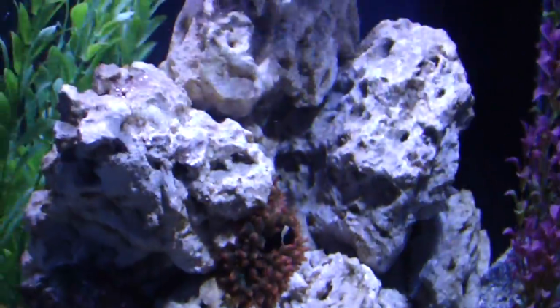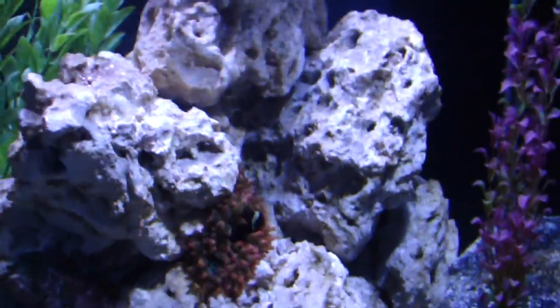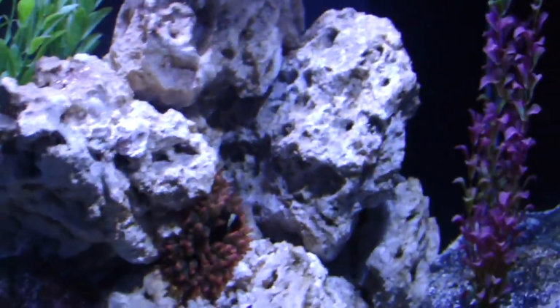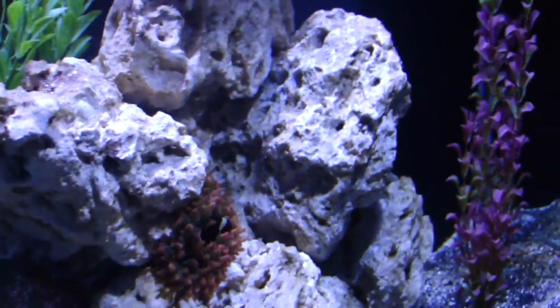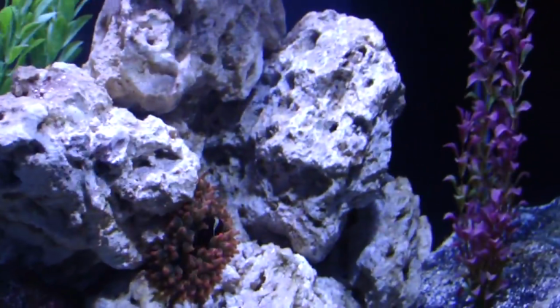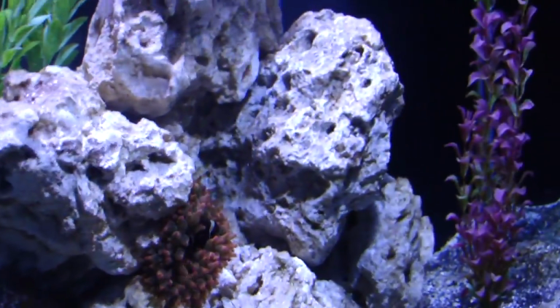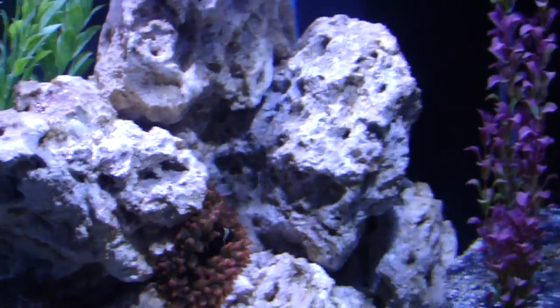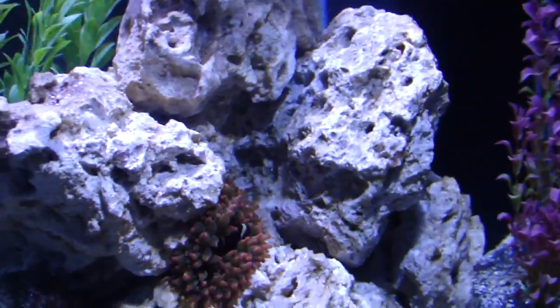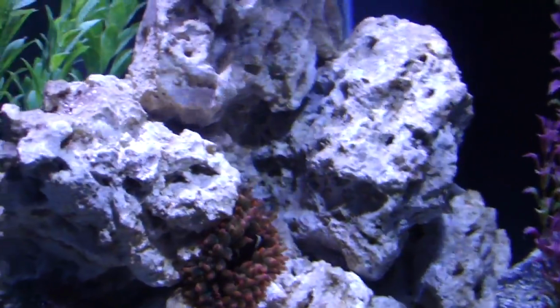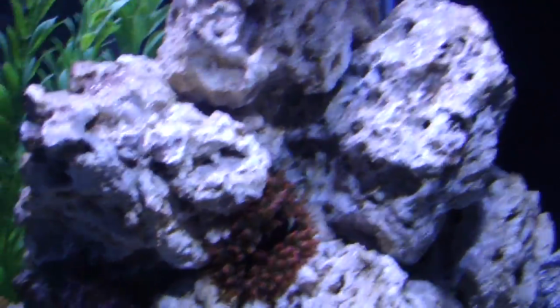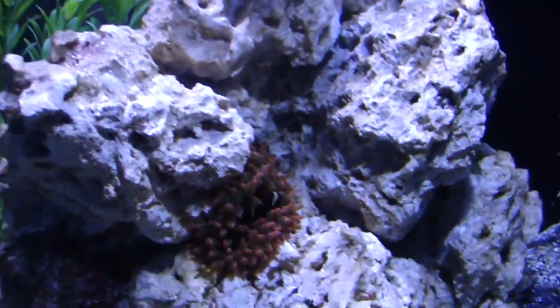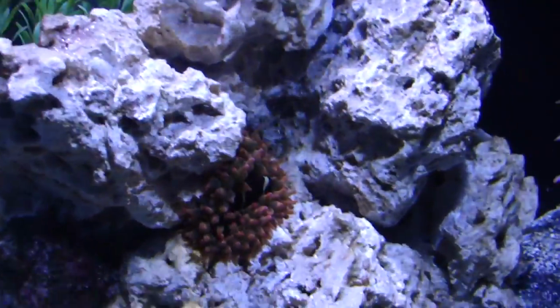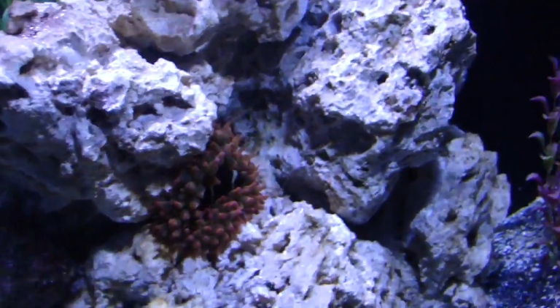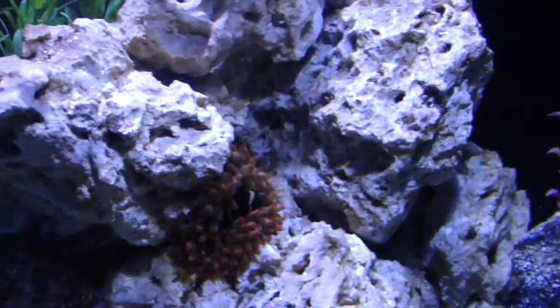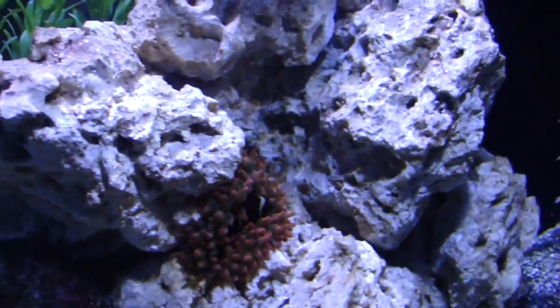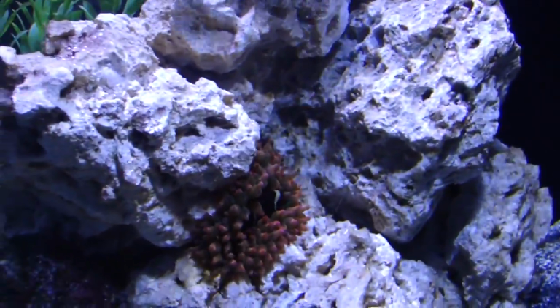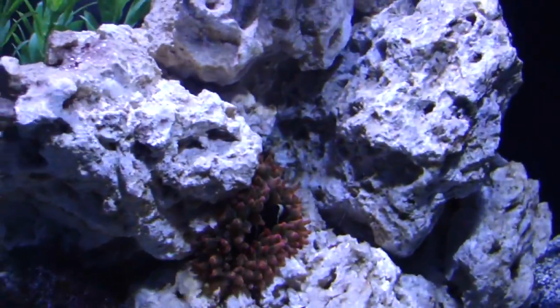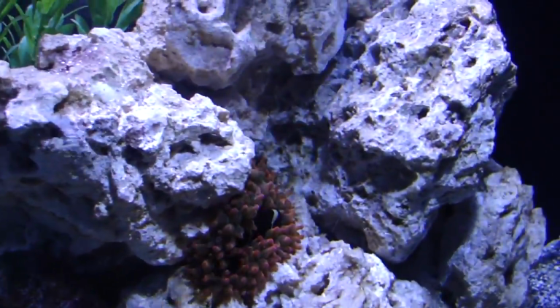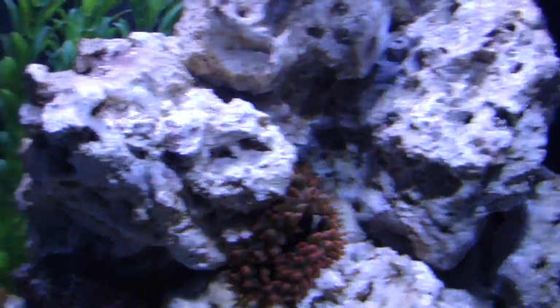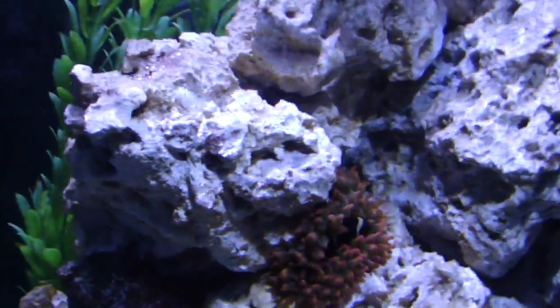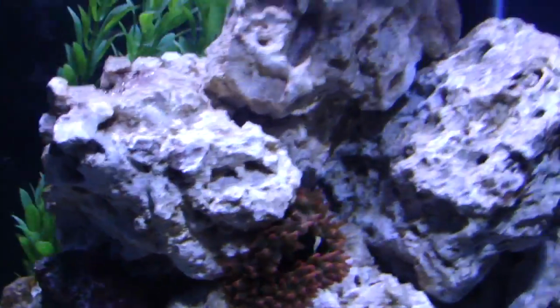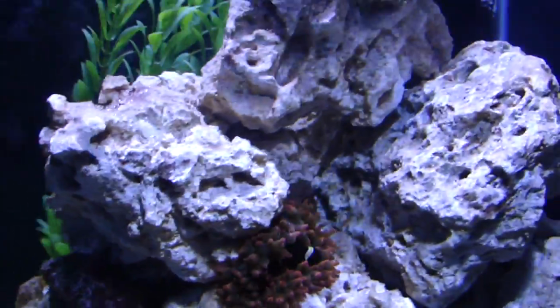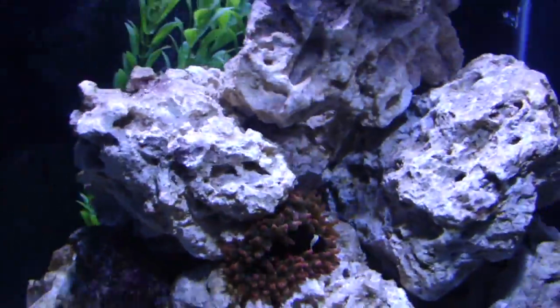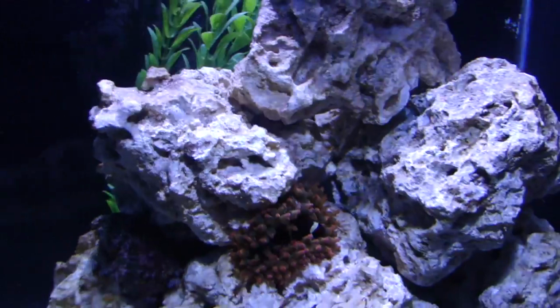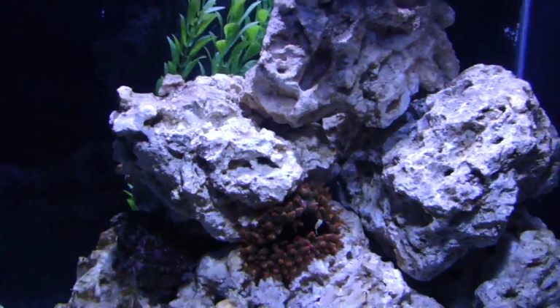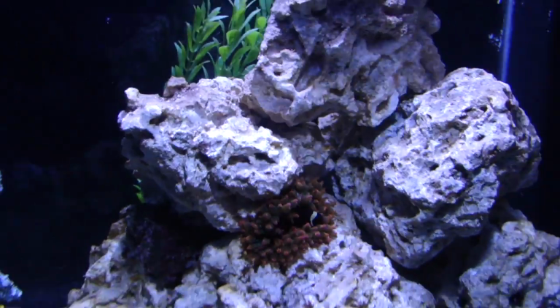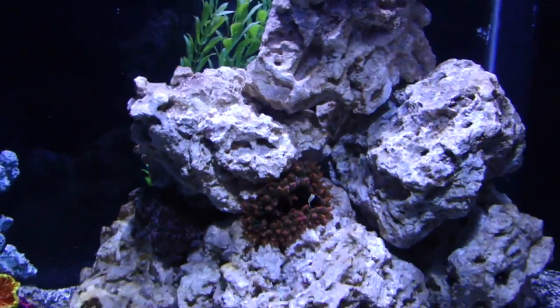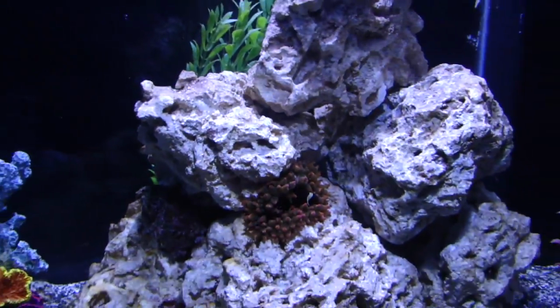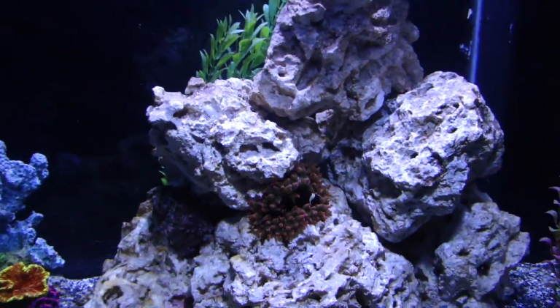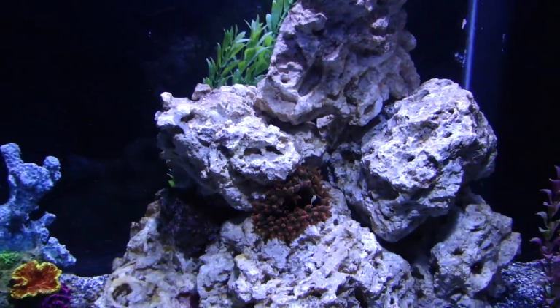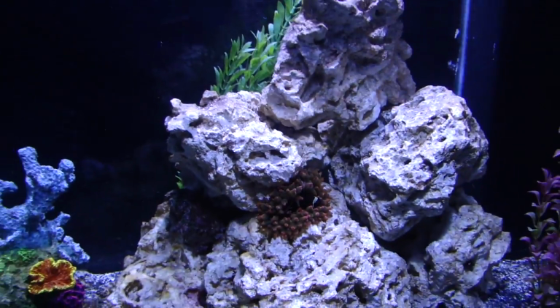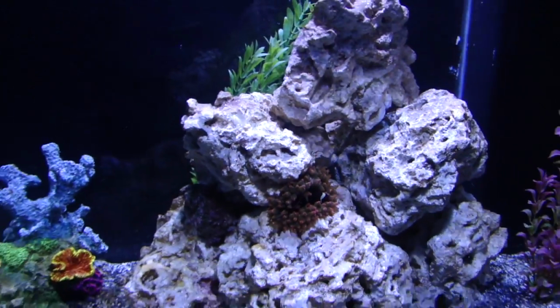So, day one of the rose anemone. Keep you posted.